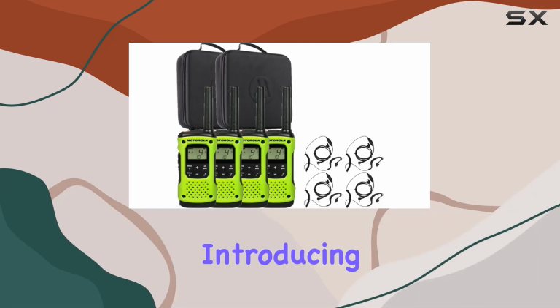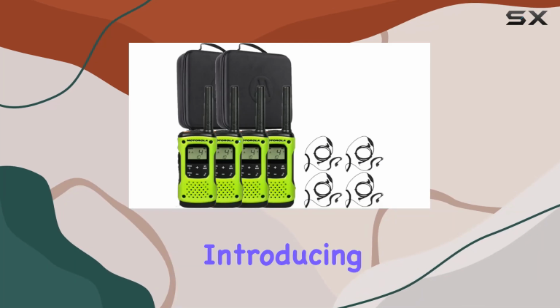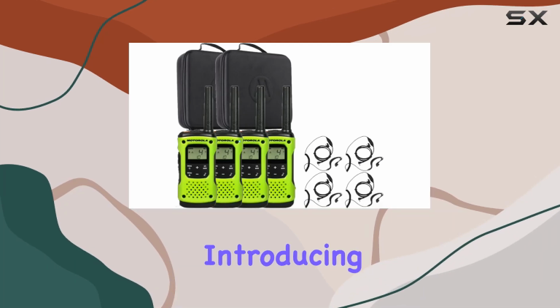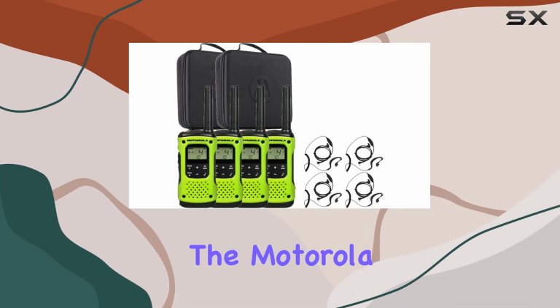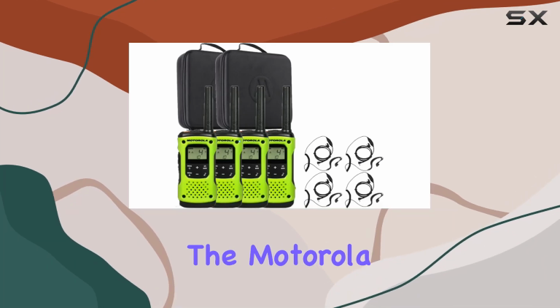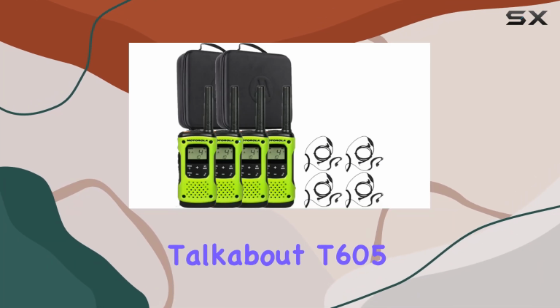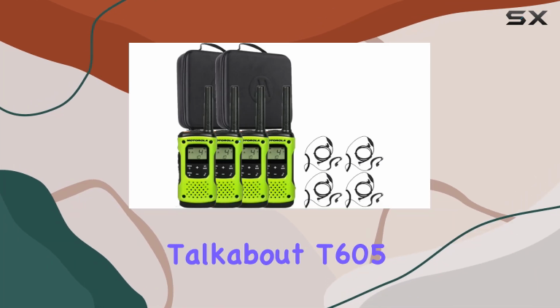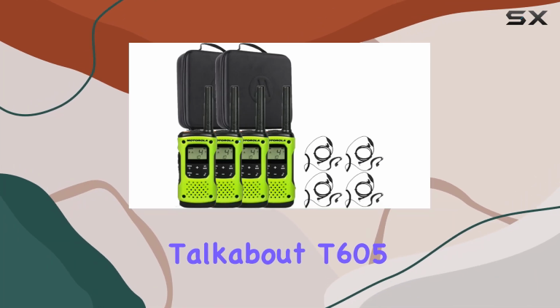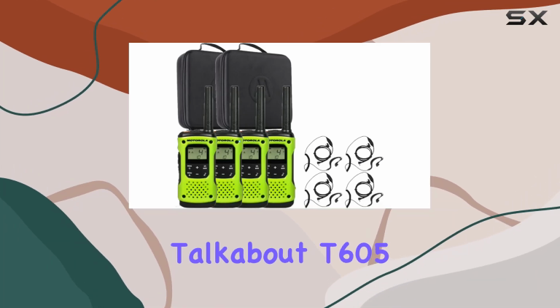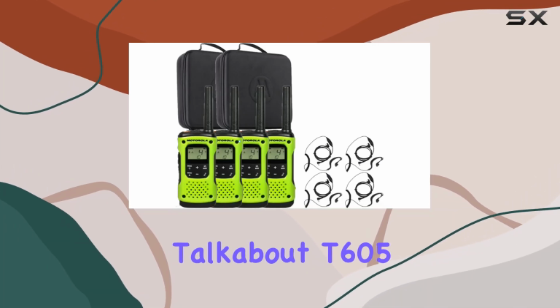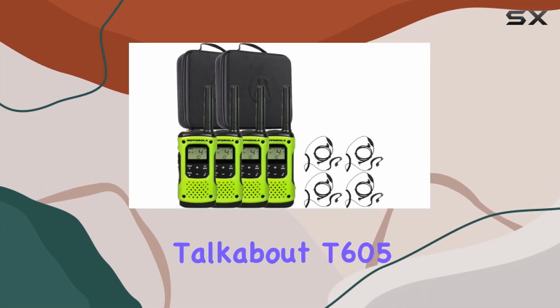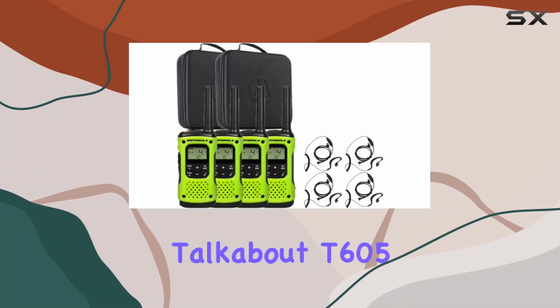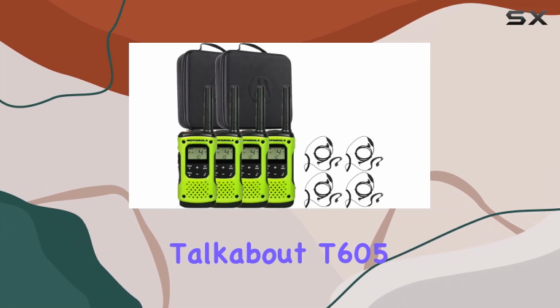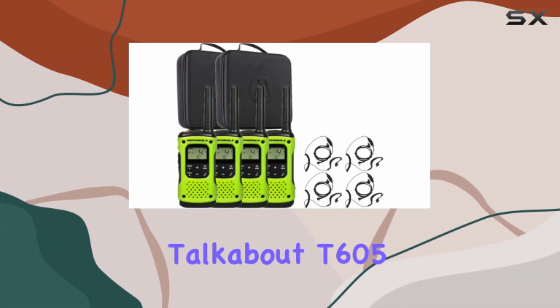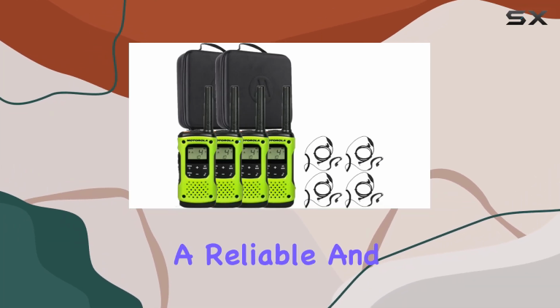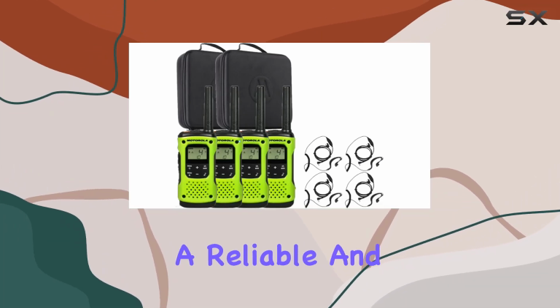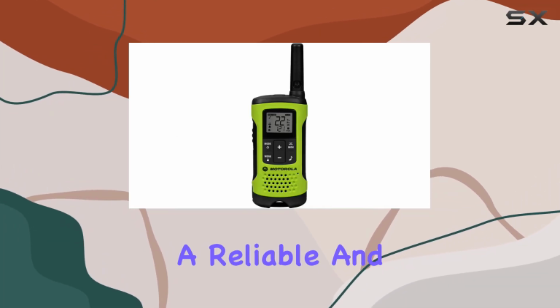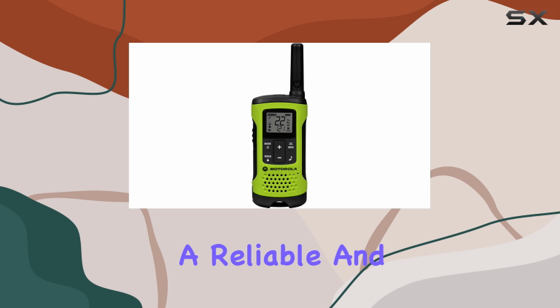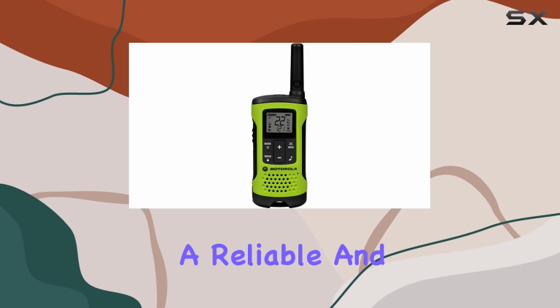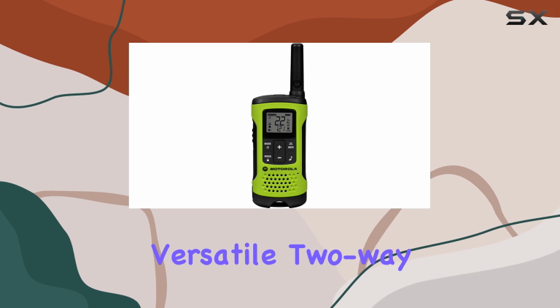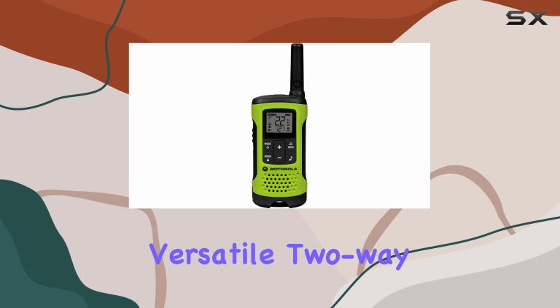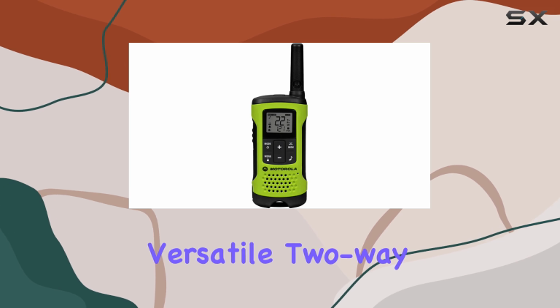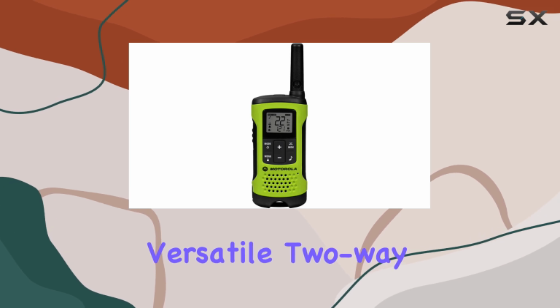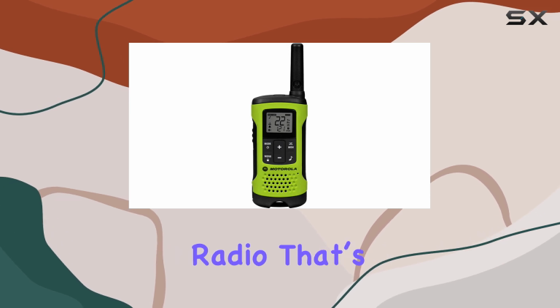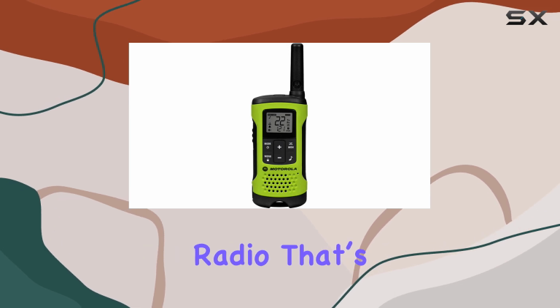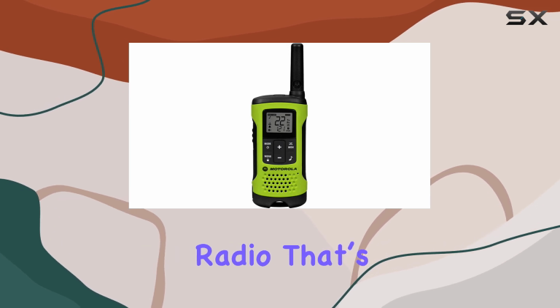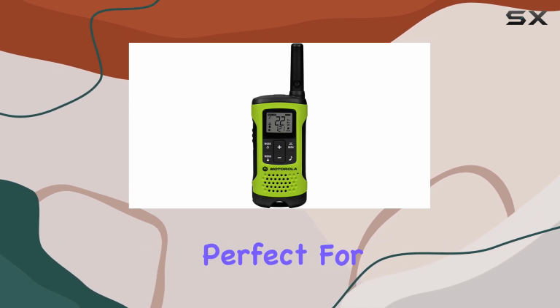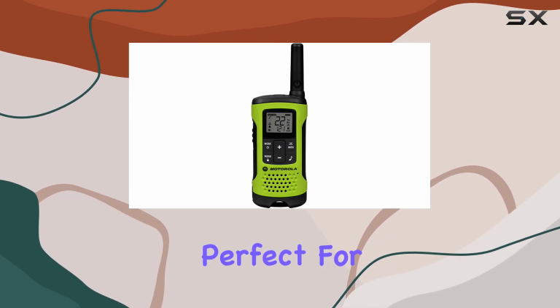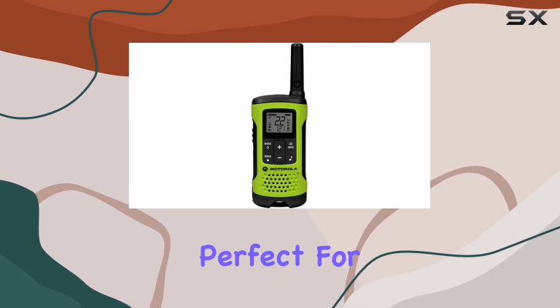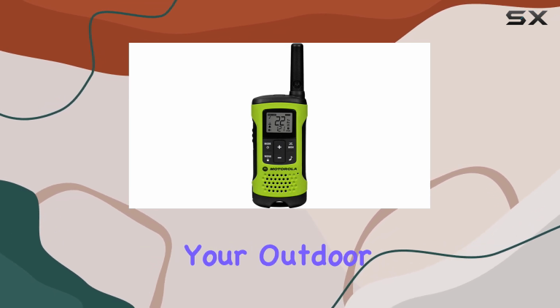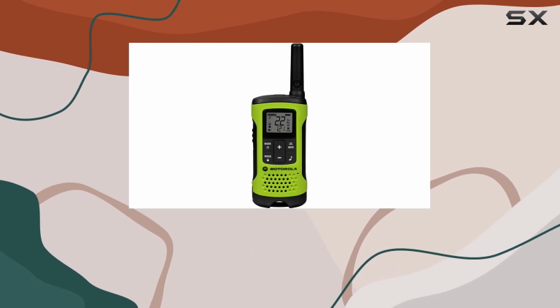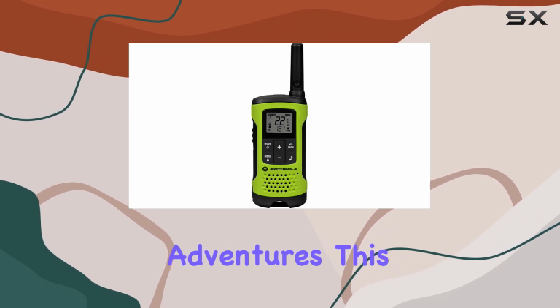Introducing the Motorola Talkabout T605, a reliable and versatile two-way radio that's perfect for your outdoor adventures.